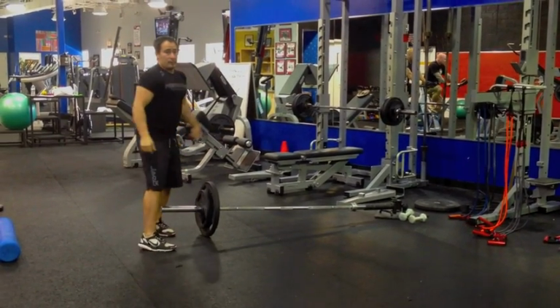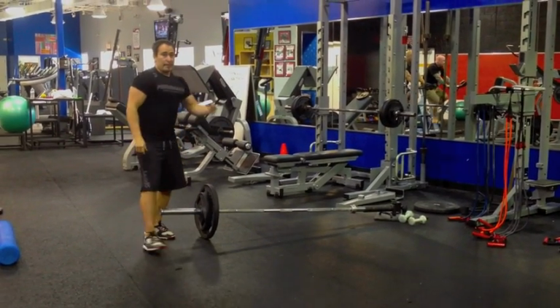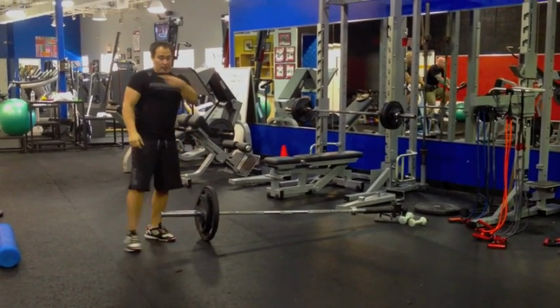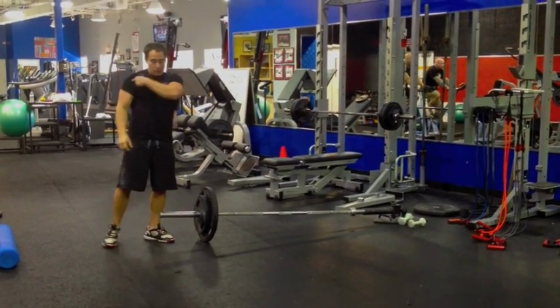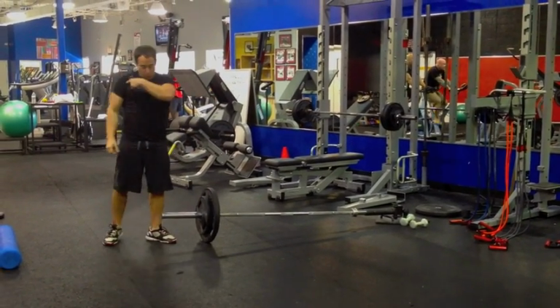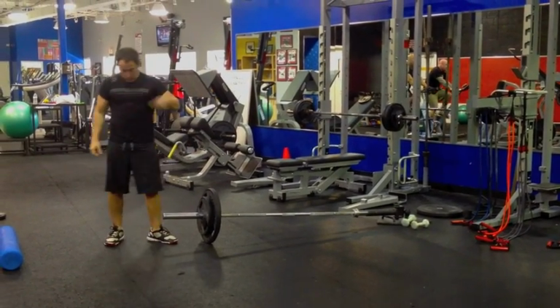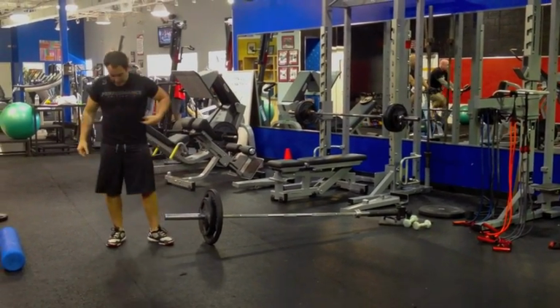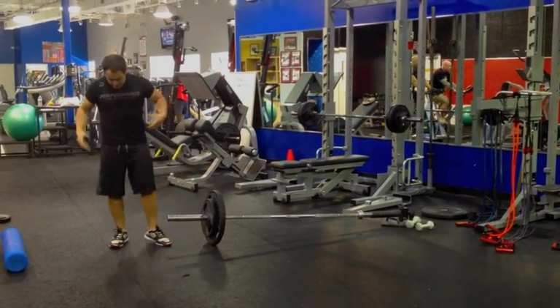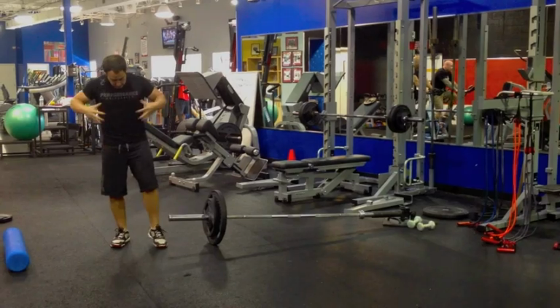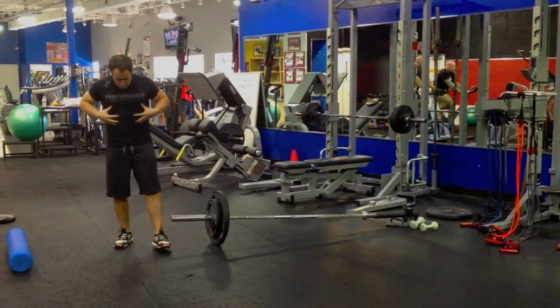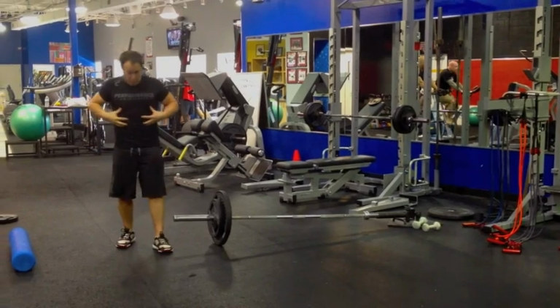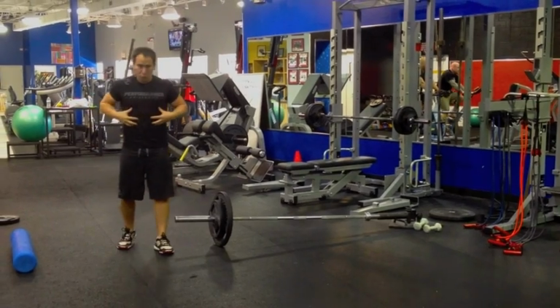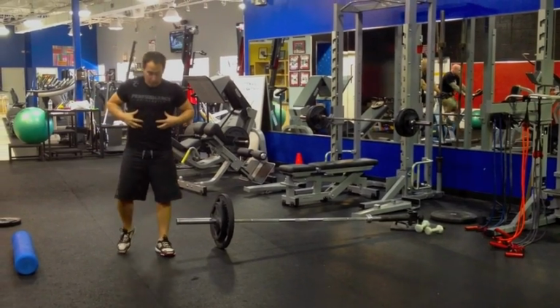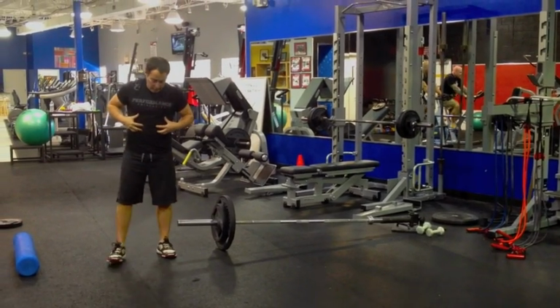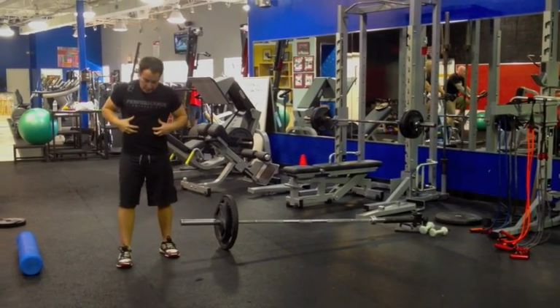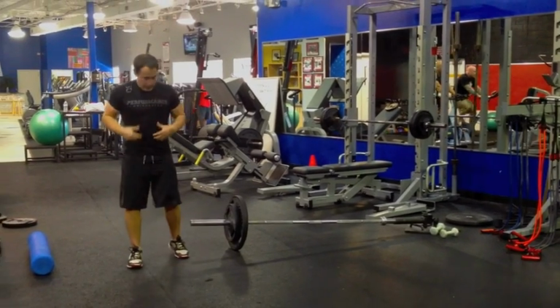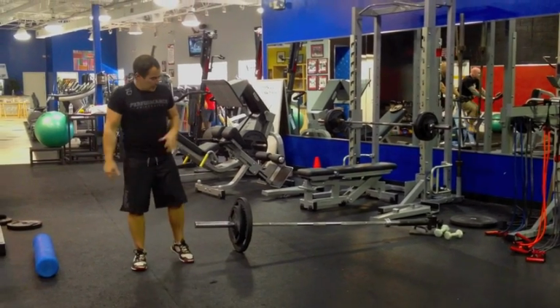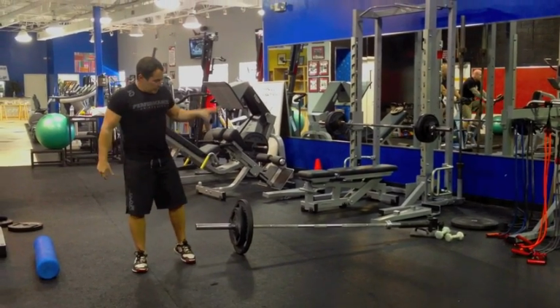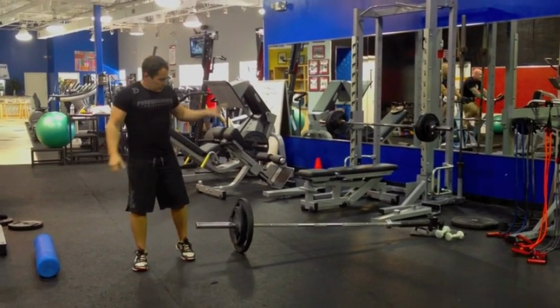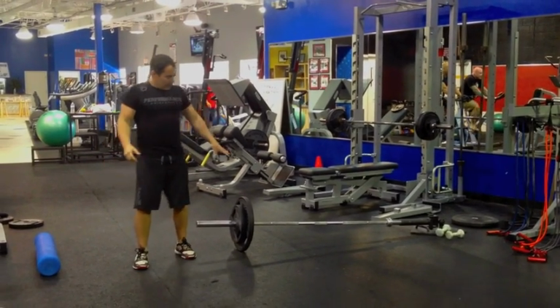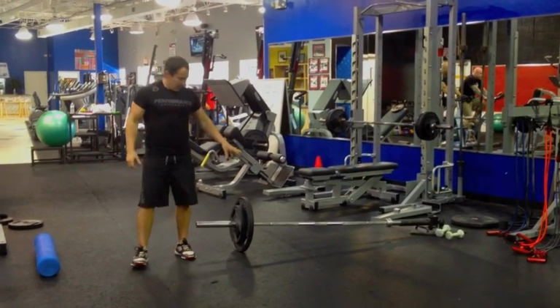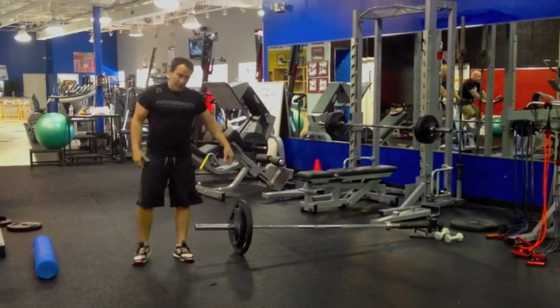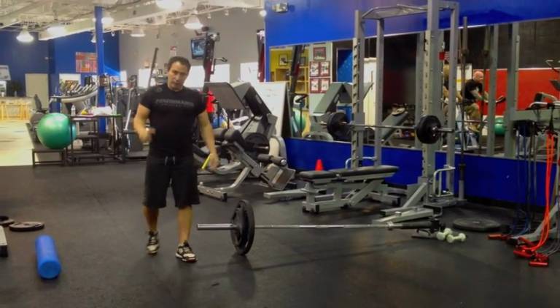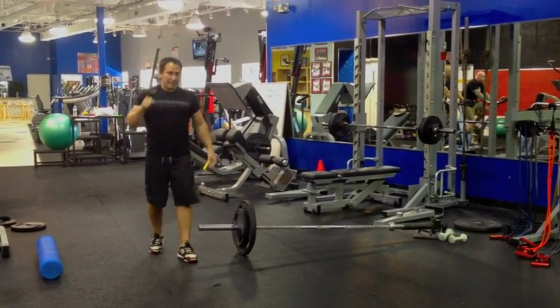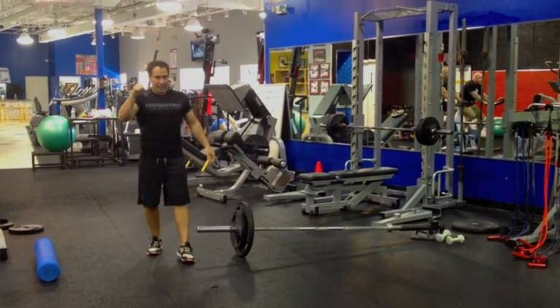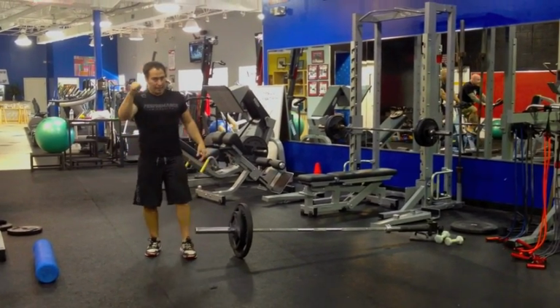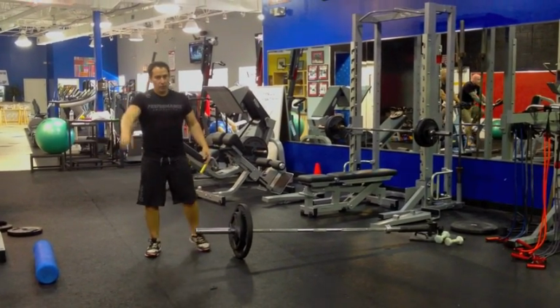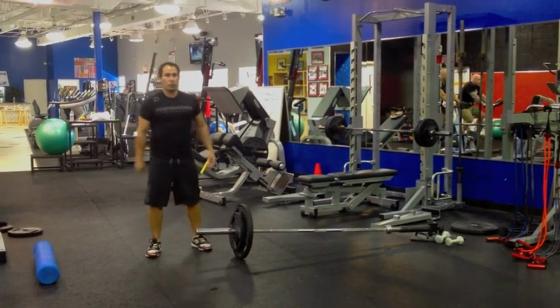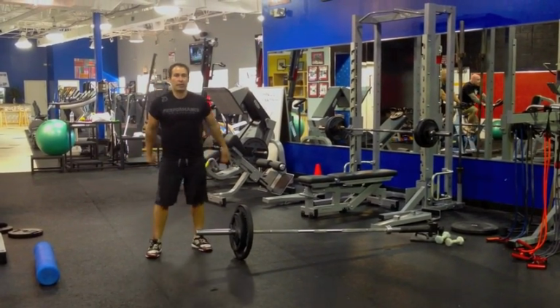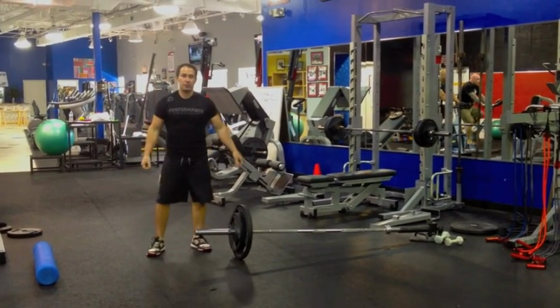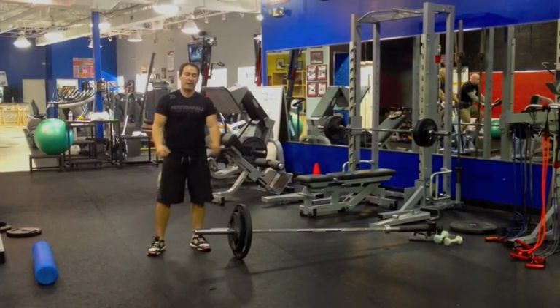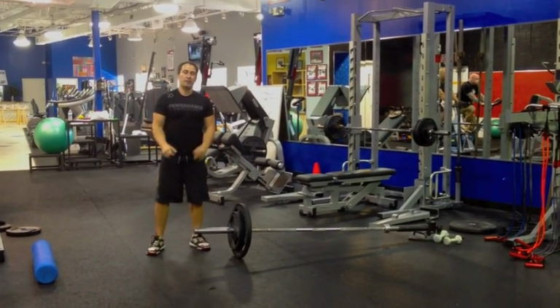Again, shoulder, hip, all through the core. That's why I love this as a great standing pushing exercise.